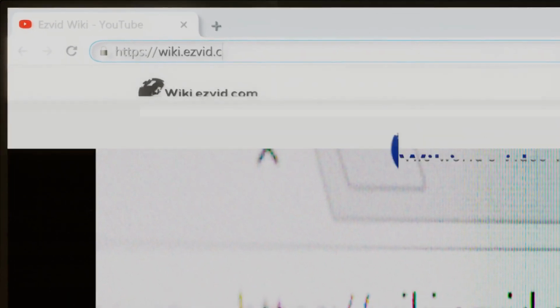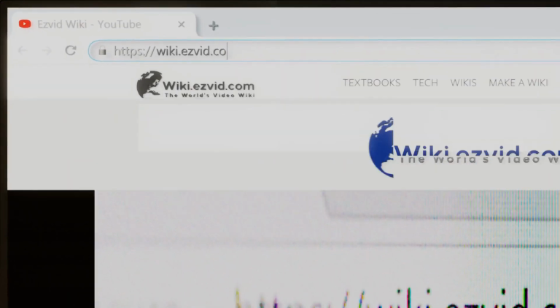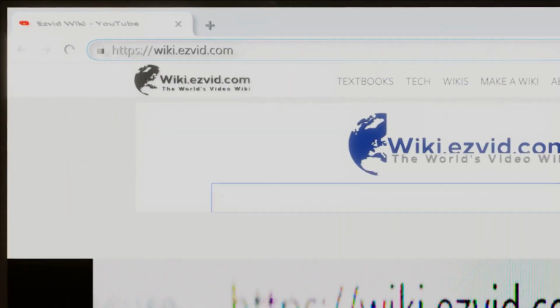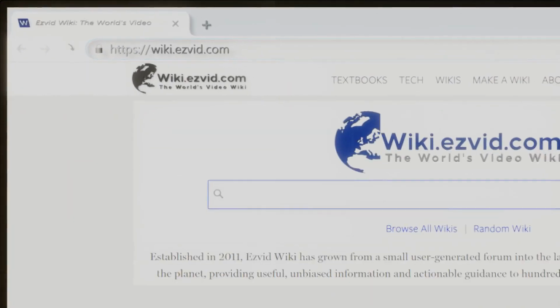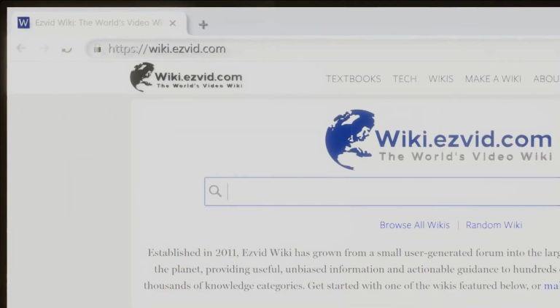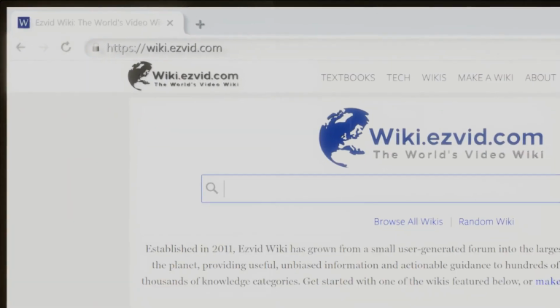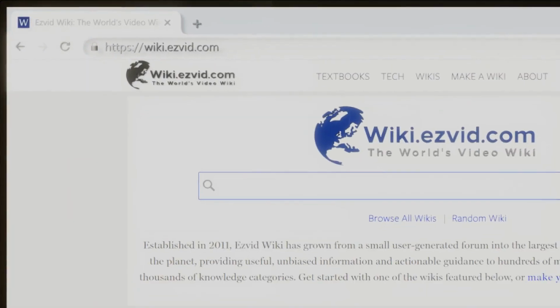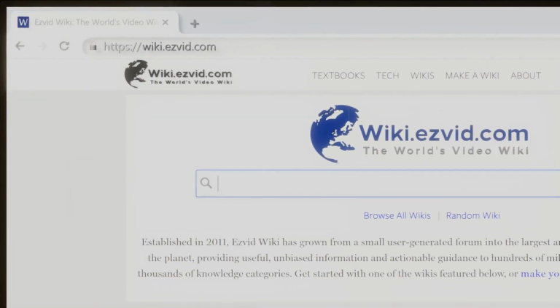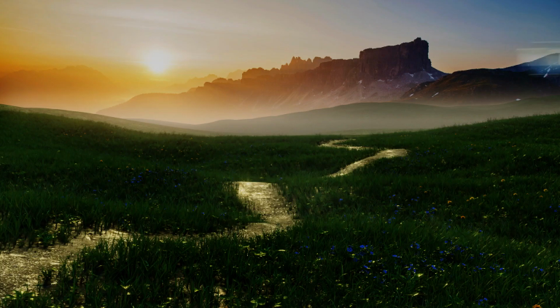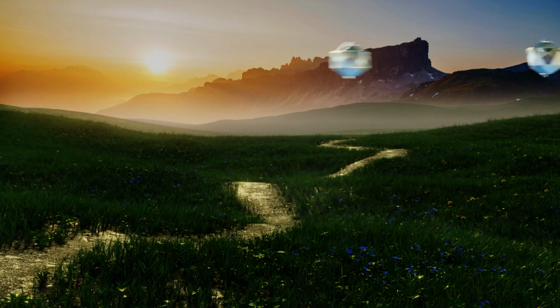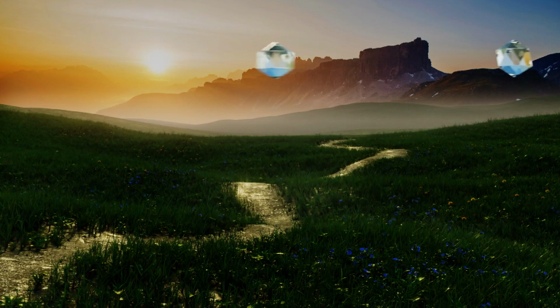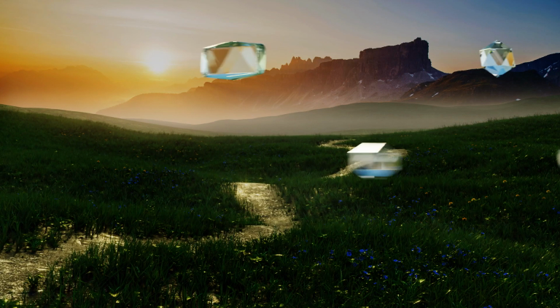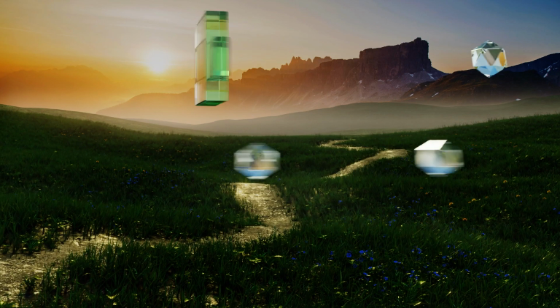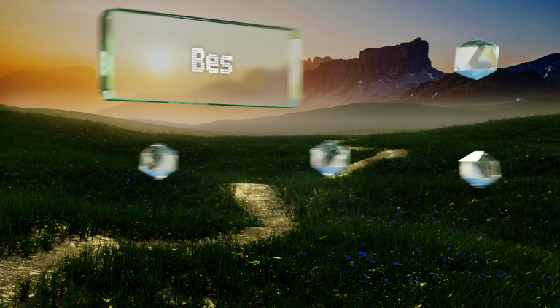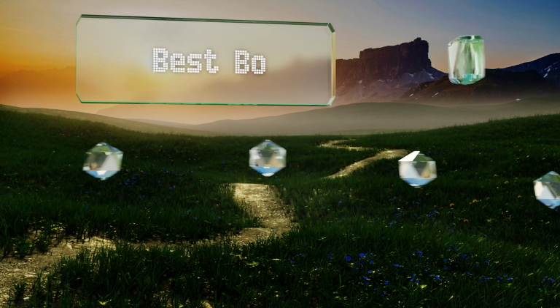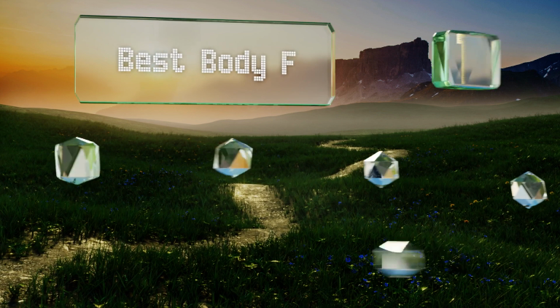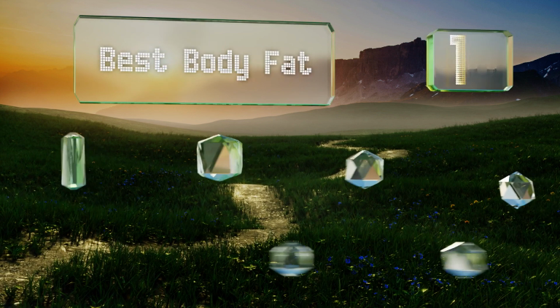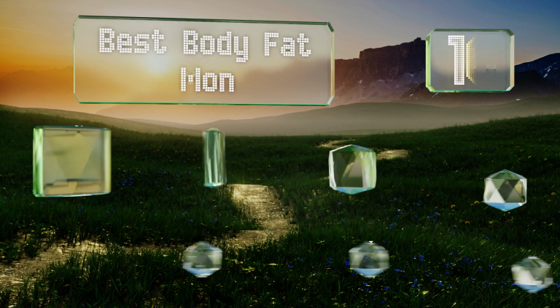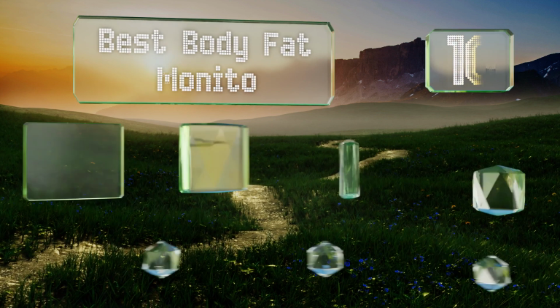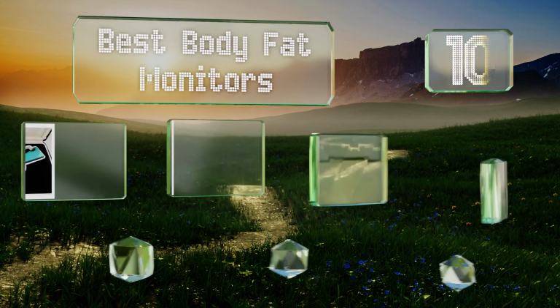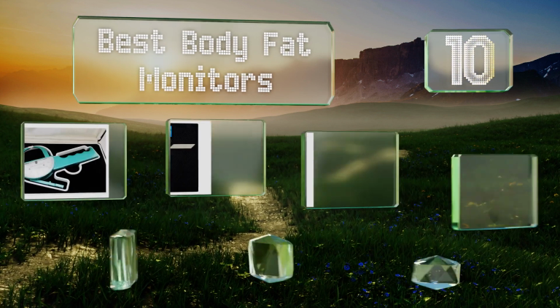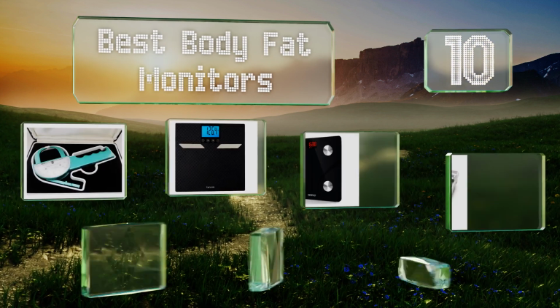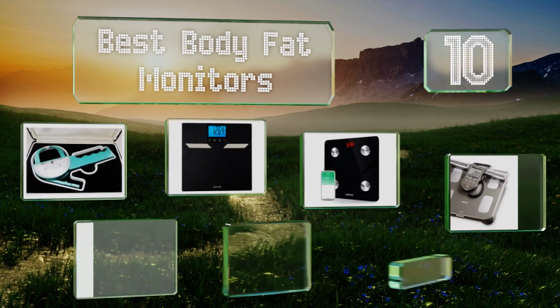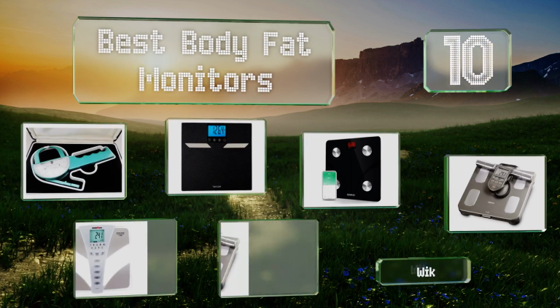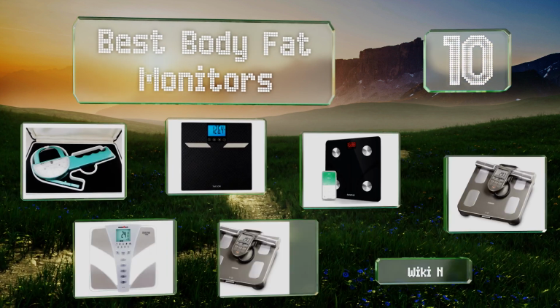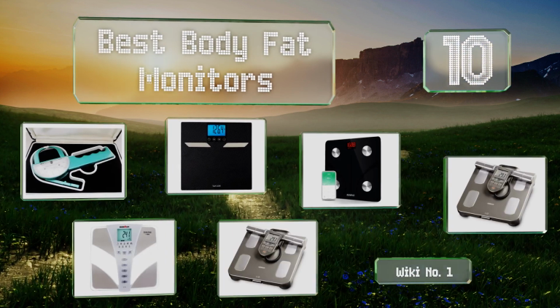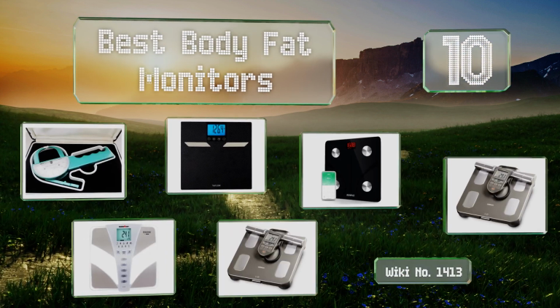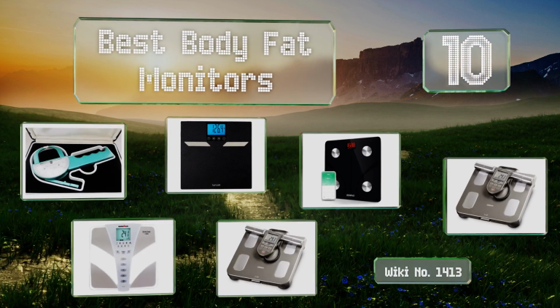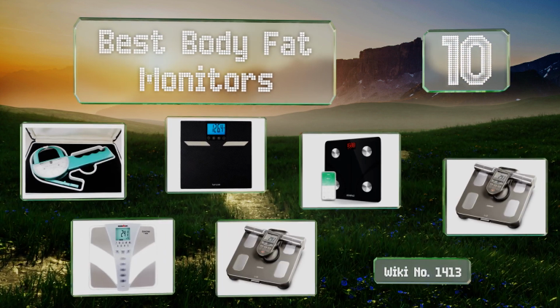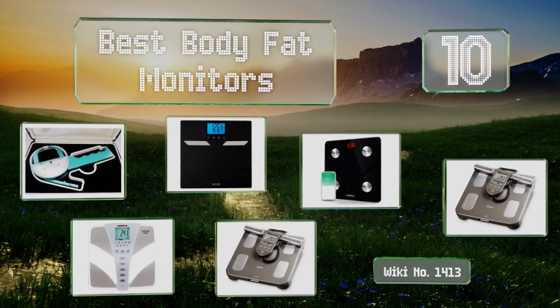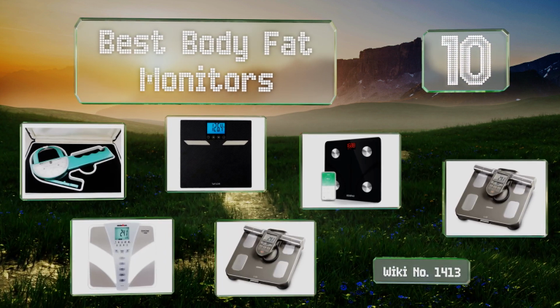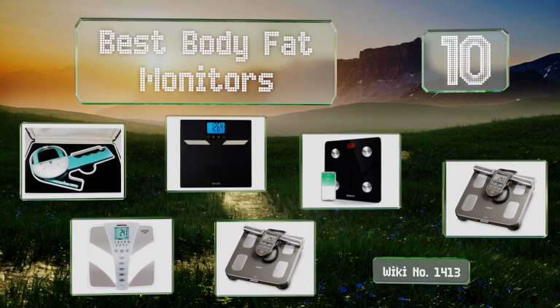Easyvid presents the 10 best body fat monitors. Let's get started with the list.